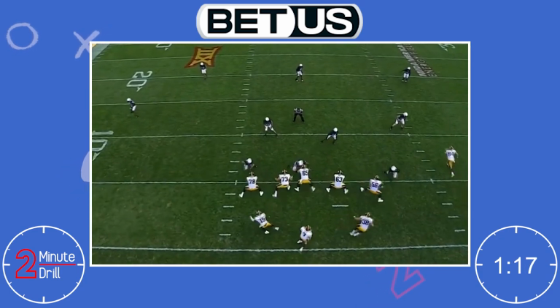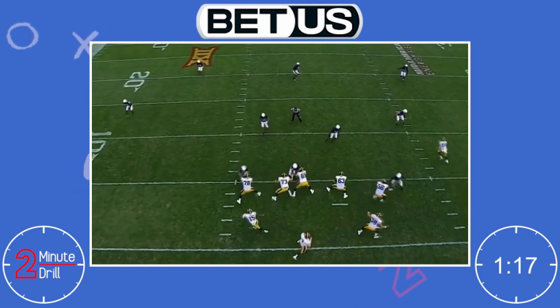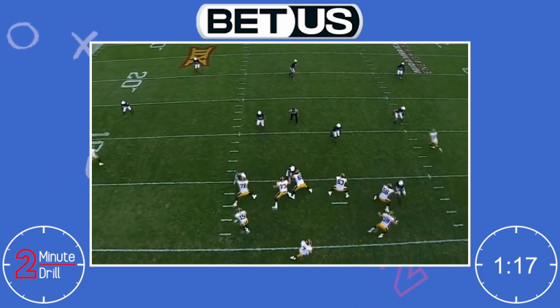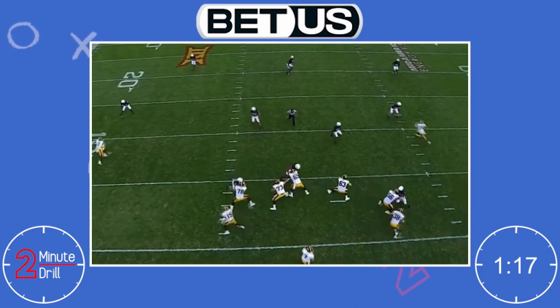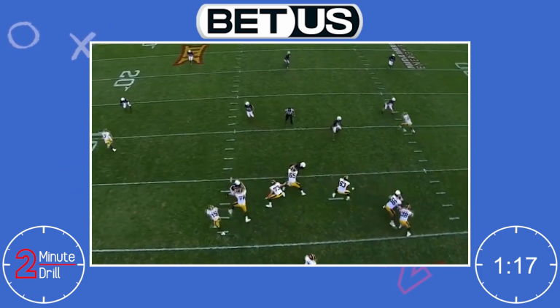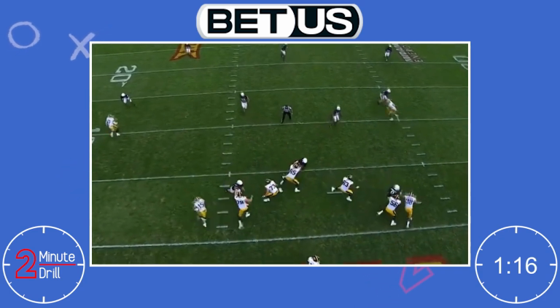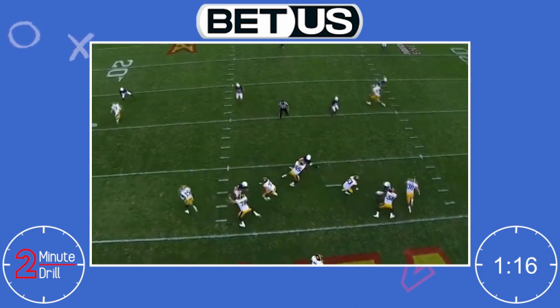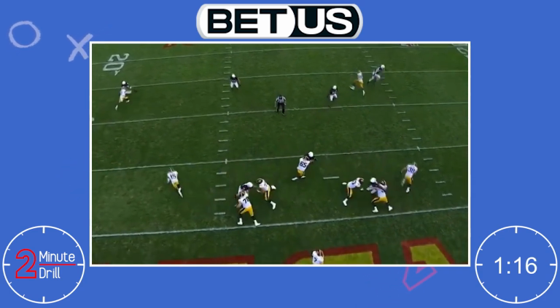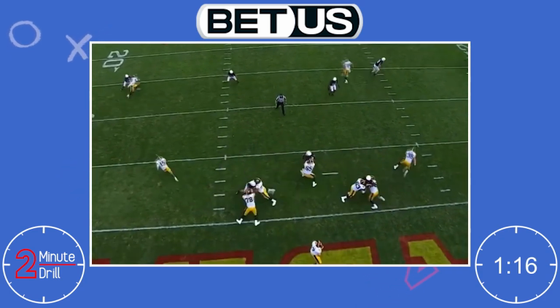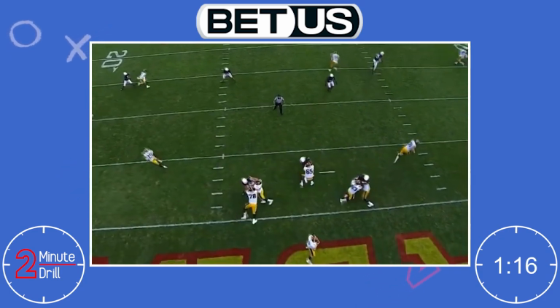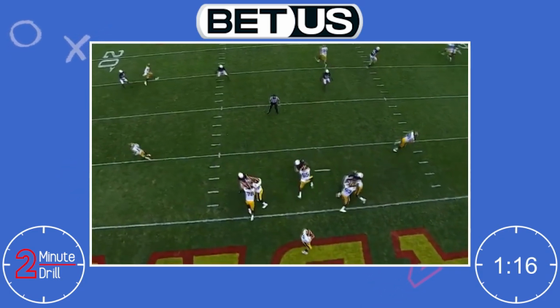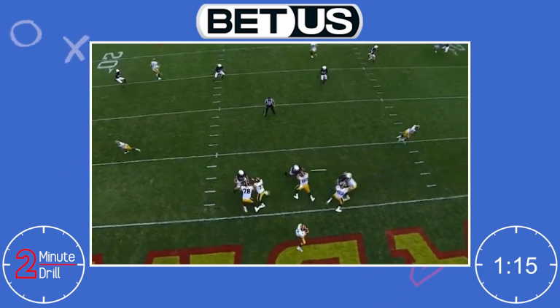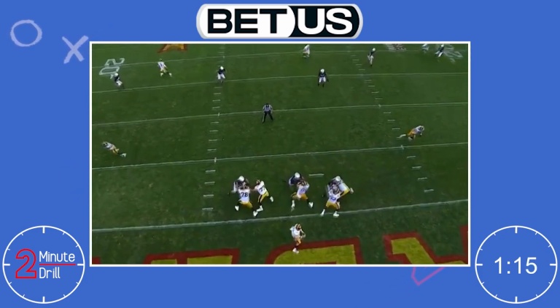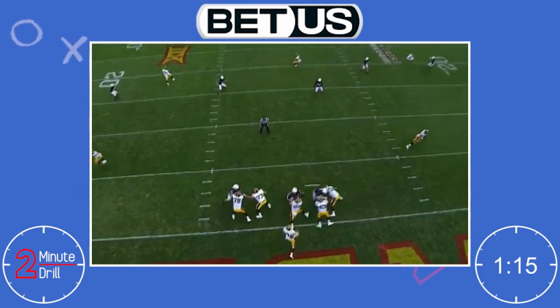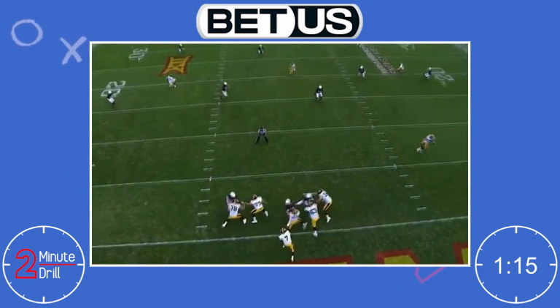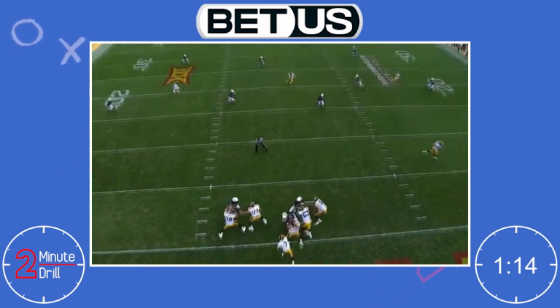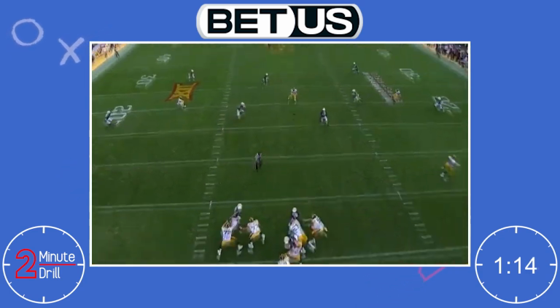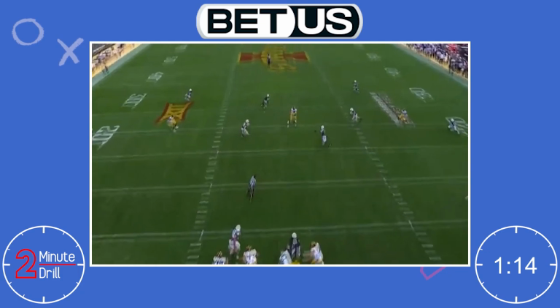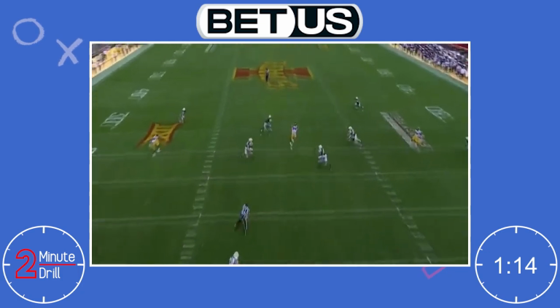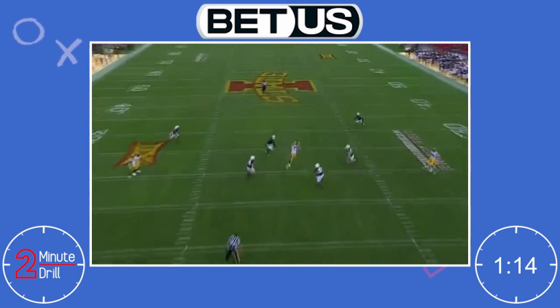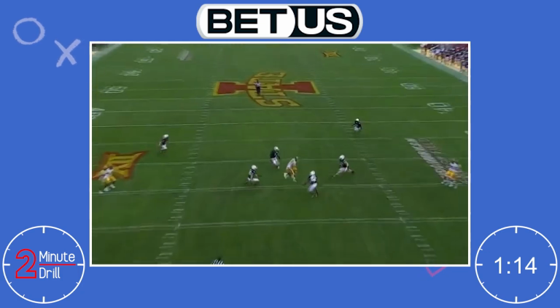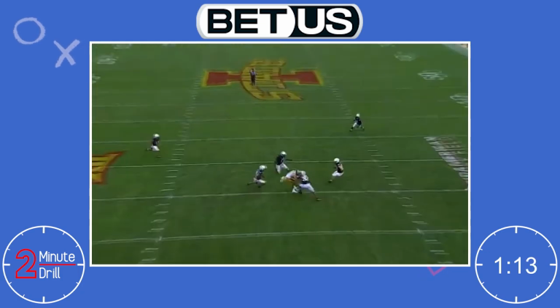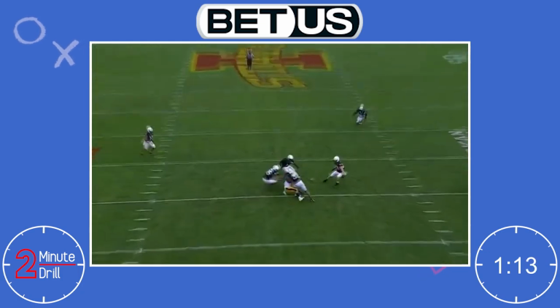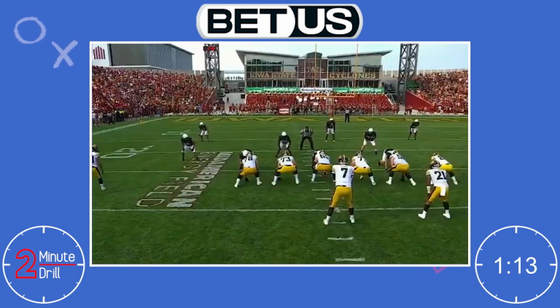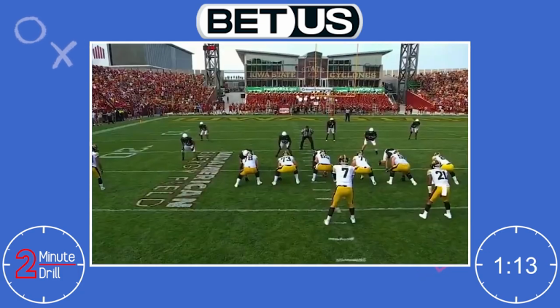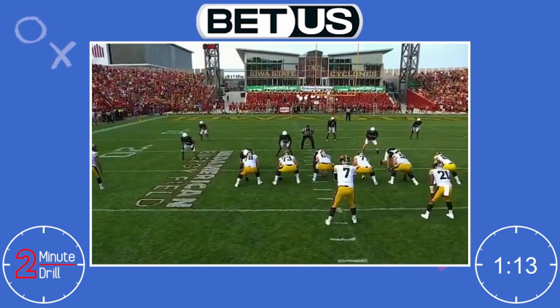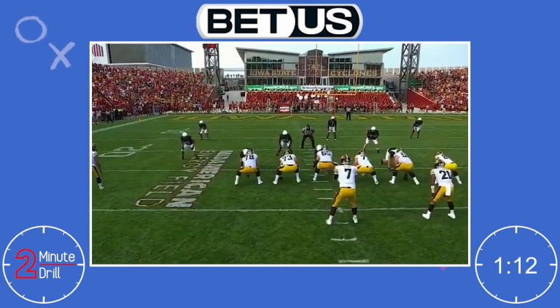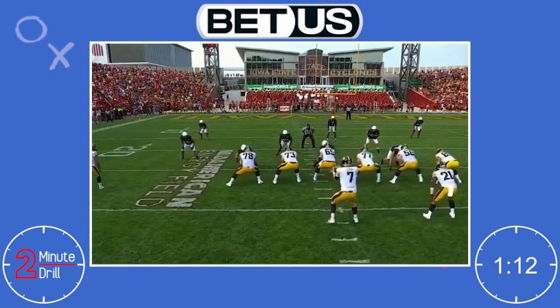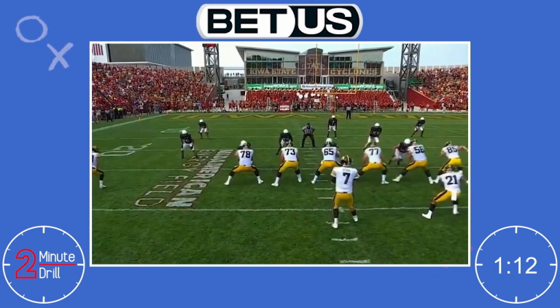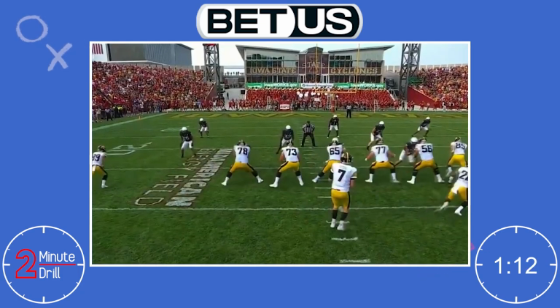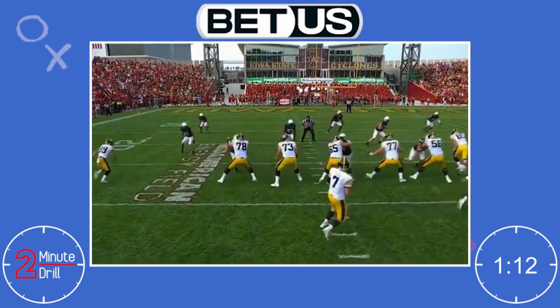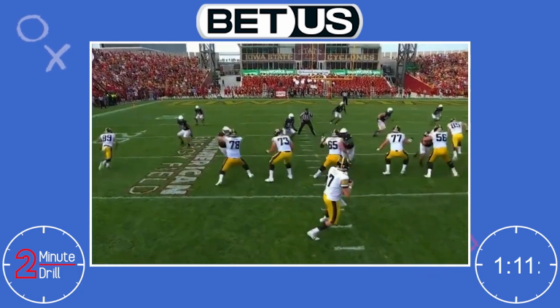With a 6'3", 290 pound frame, Linderbaum could easily have some issues against larger defenders and needs to add some weight before going to the NFL.